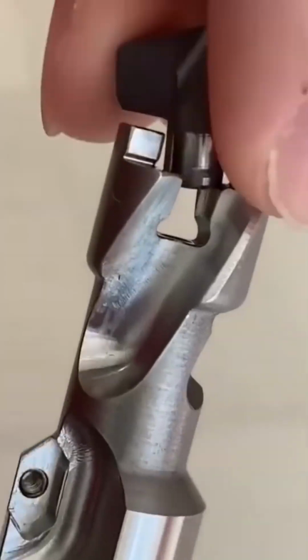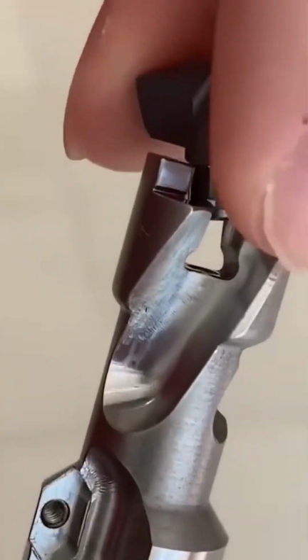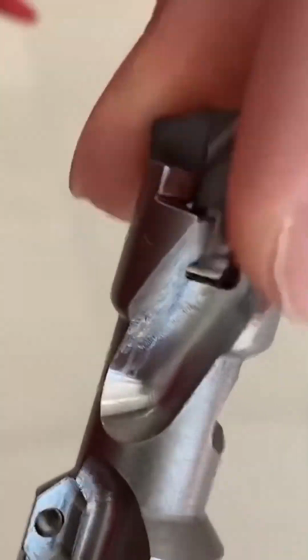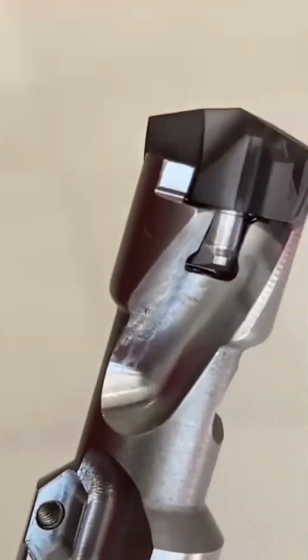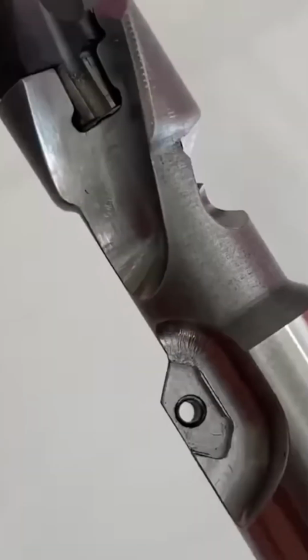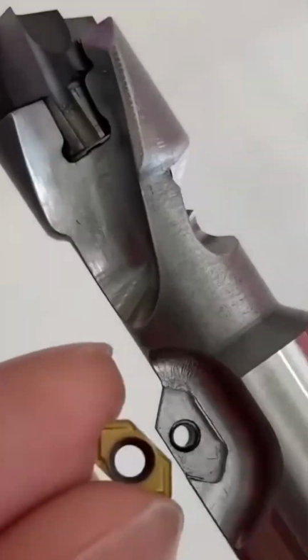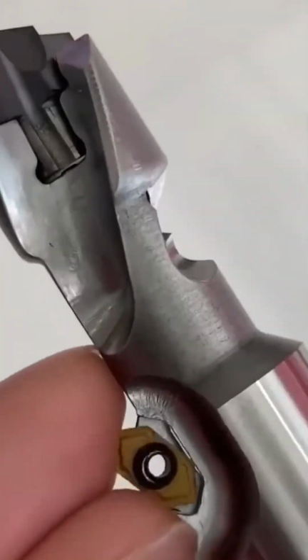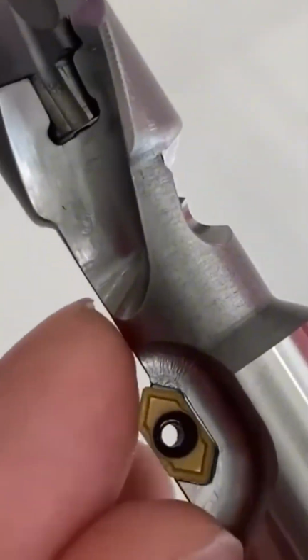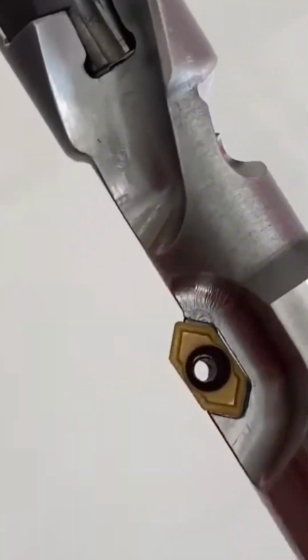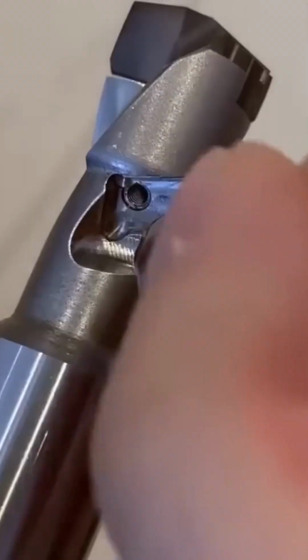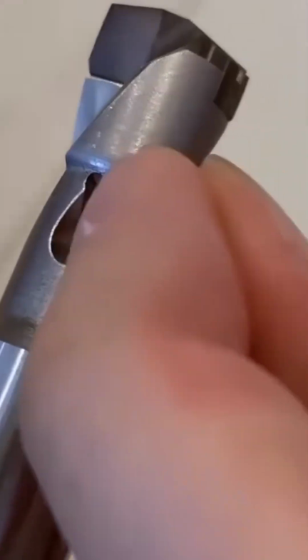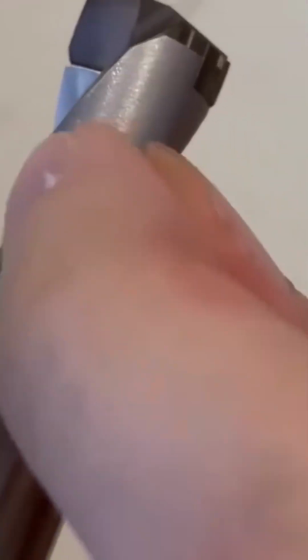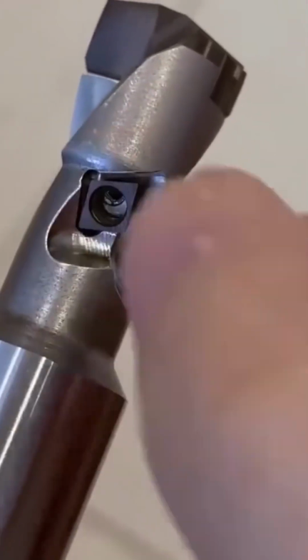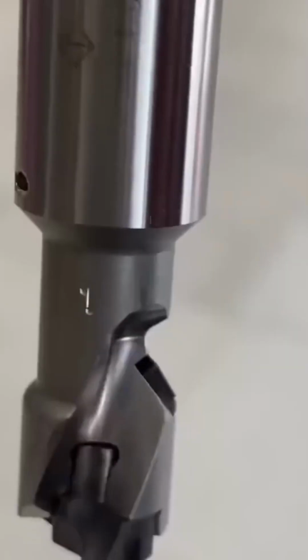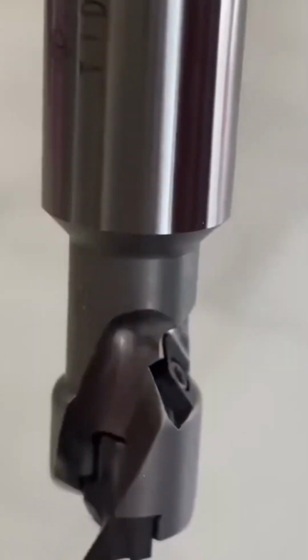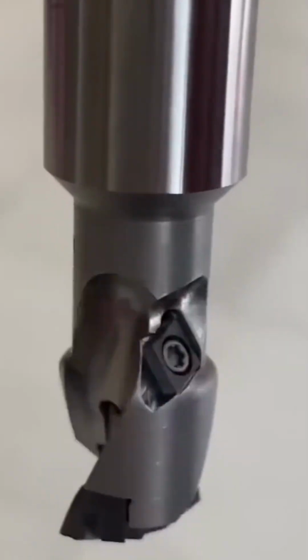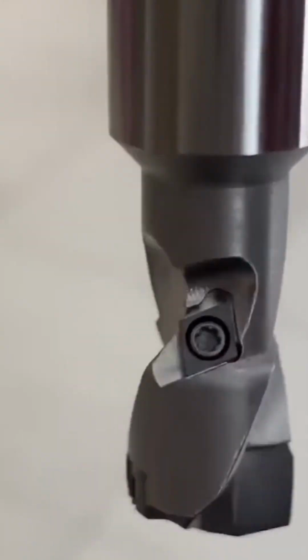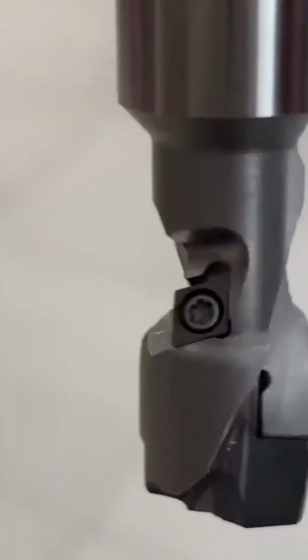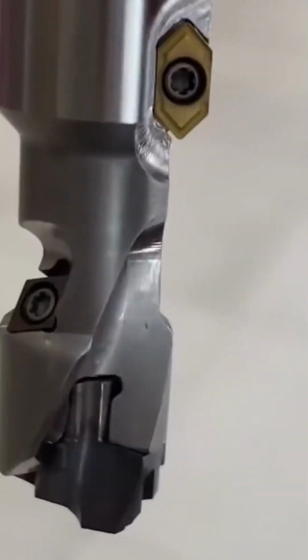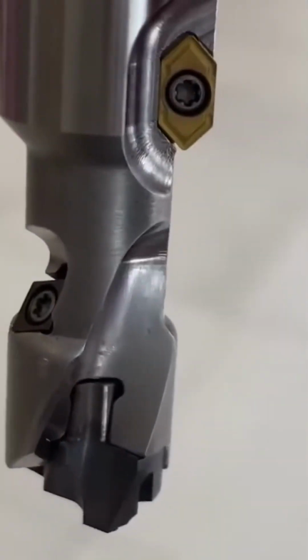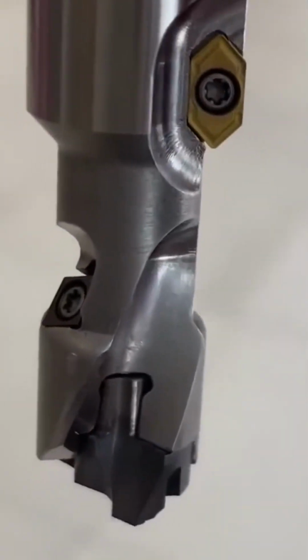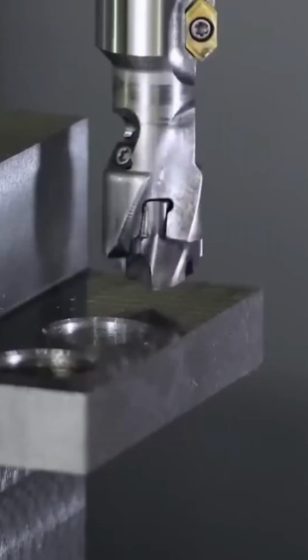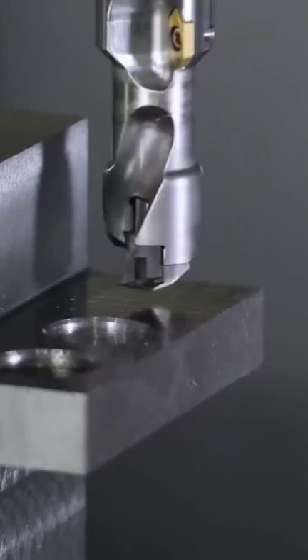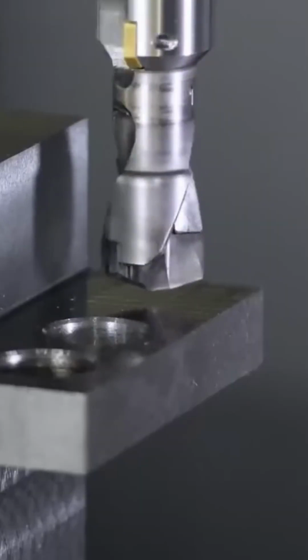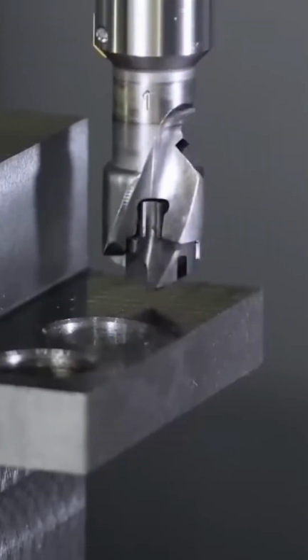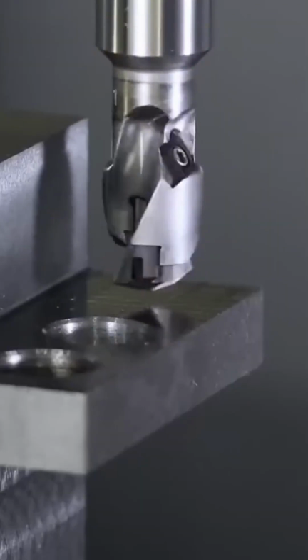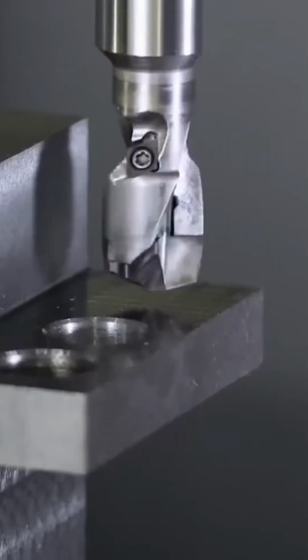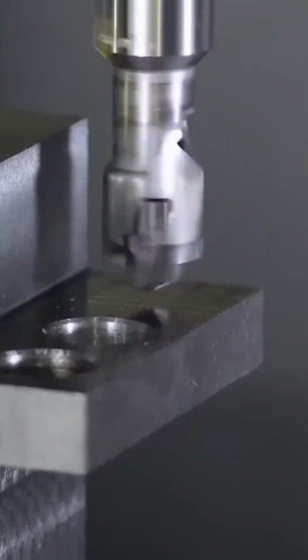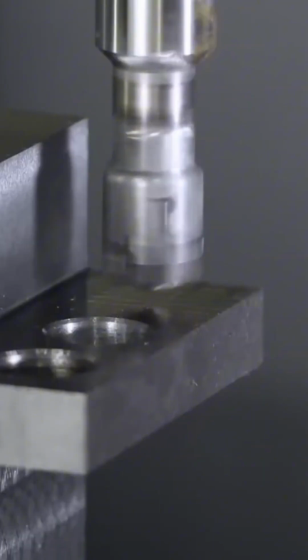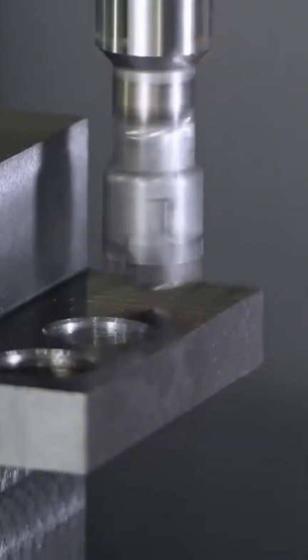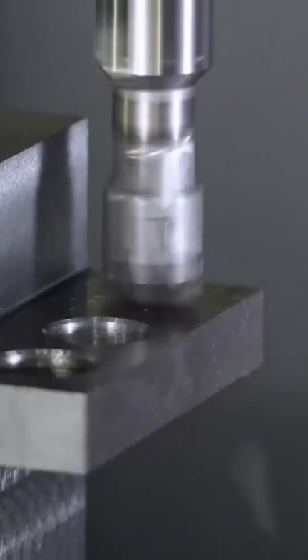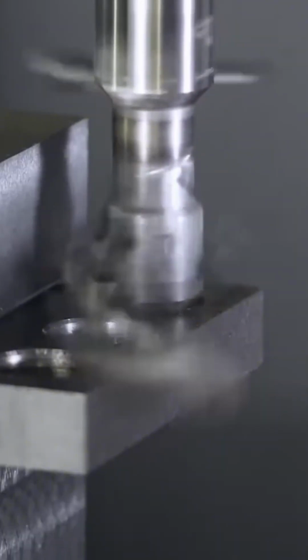A drill chuck locks into place, the bit spinning sharp enough to carve precise paths through solid steel.